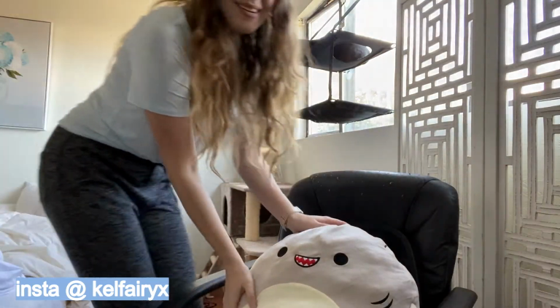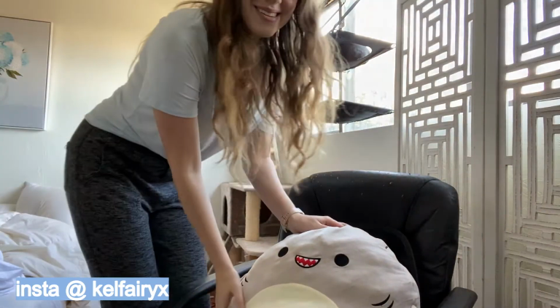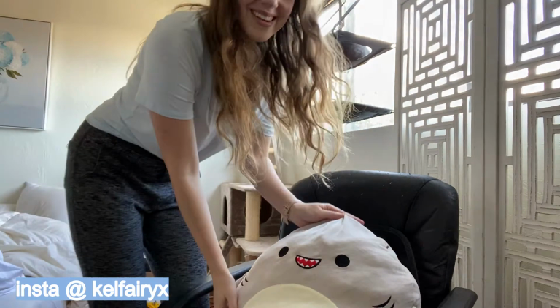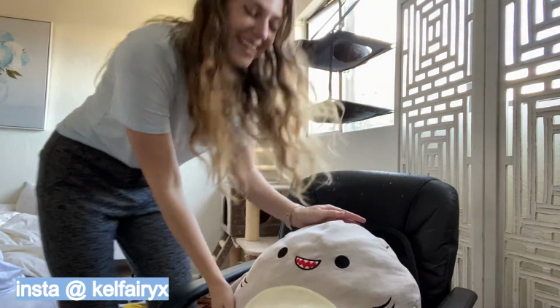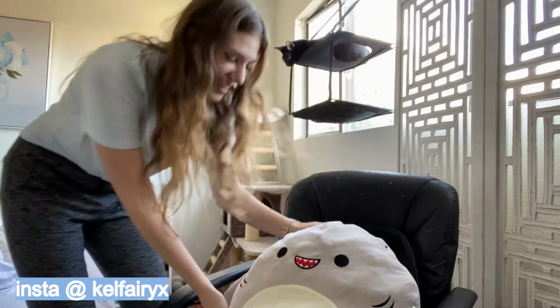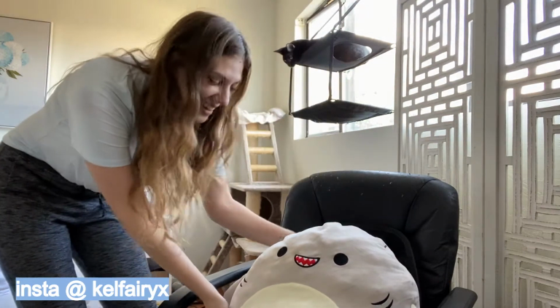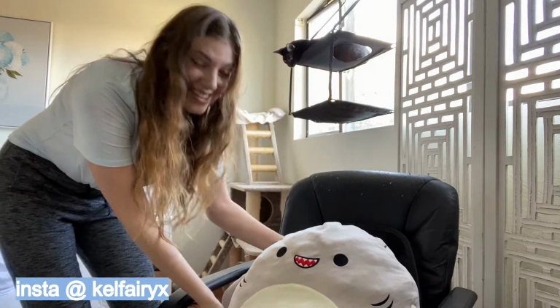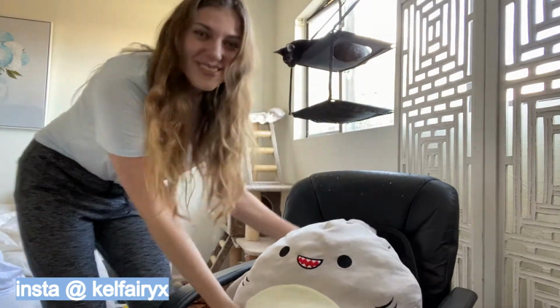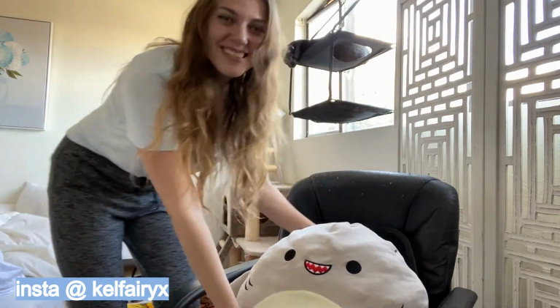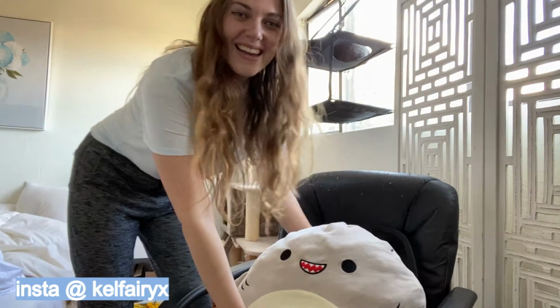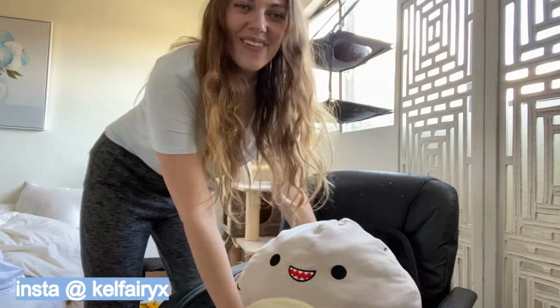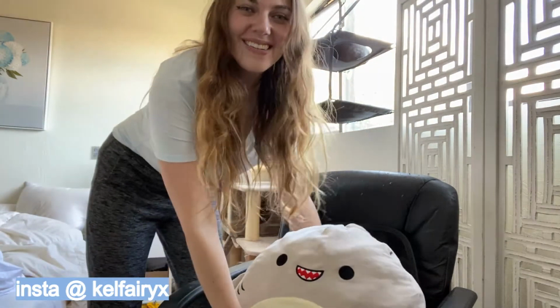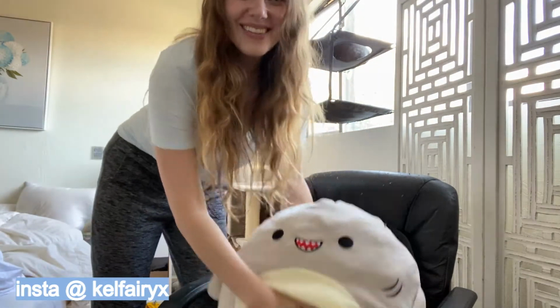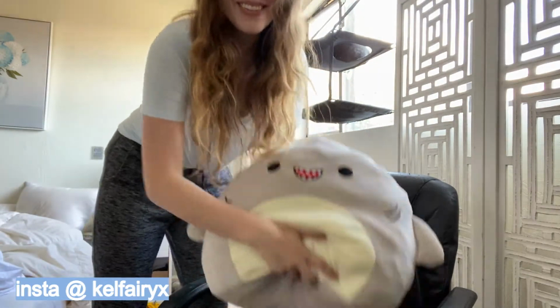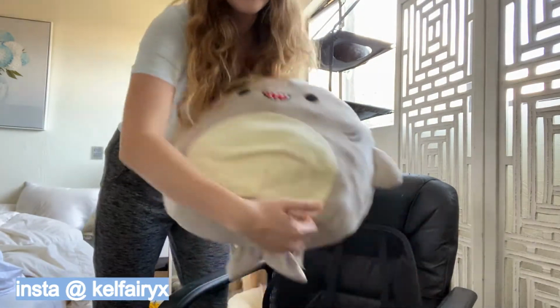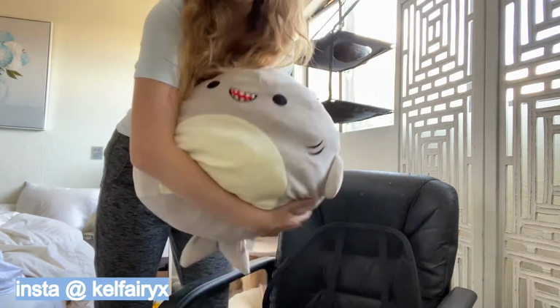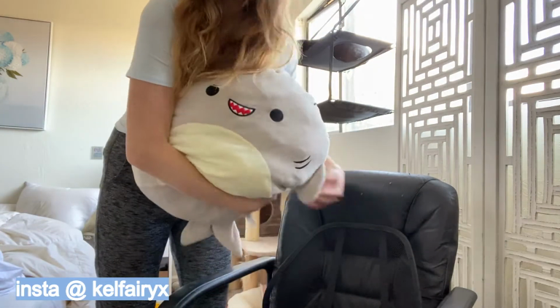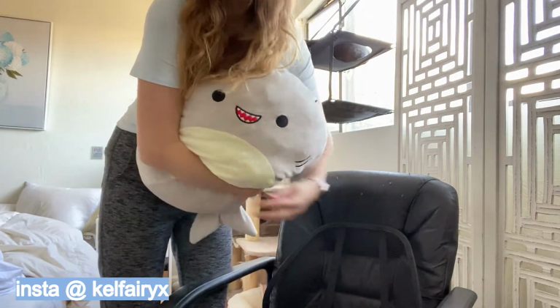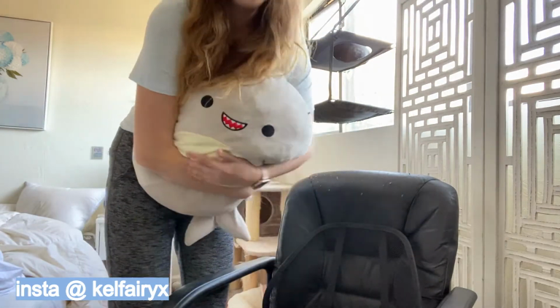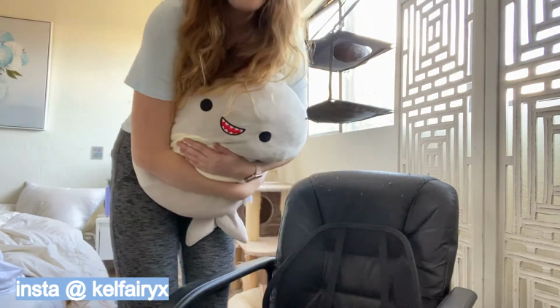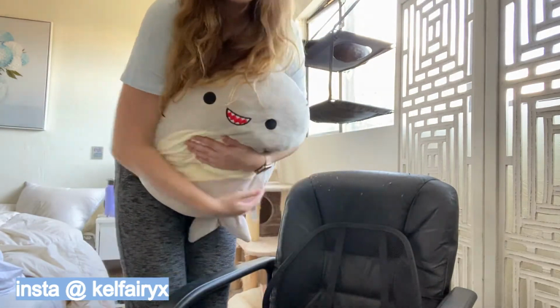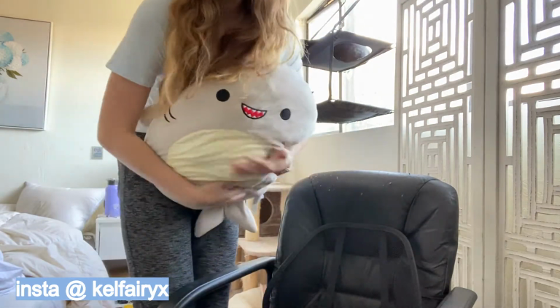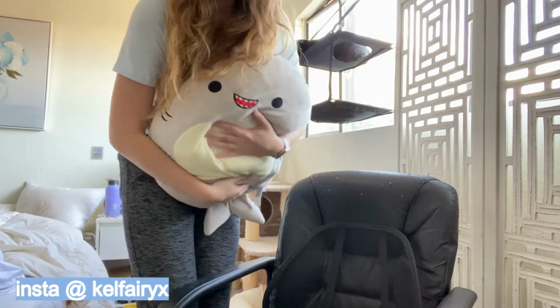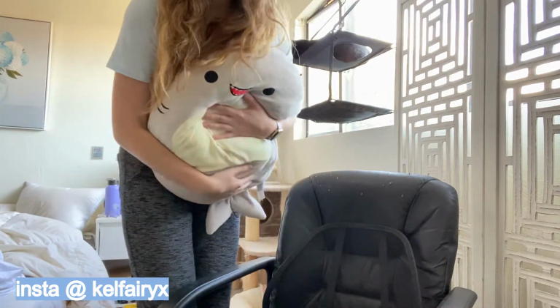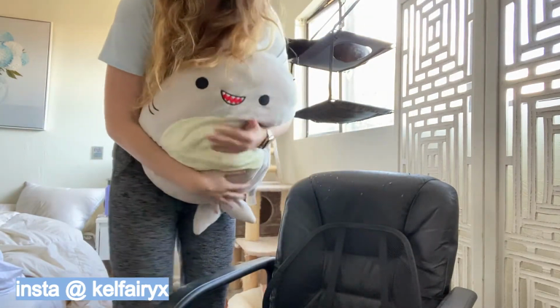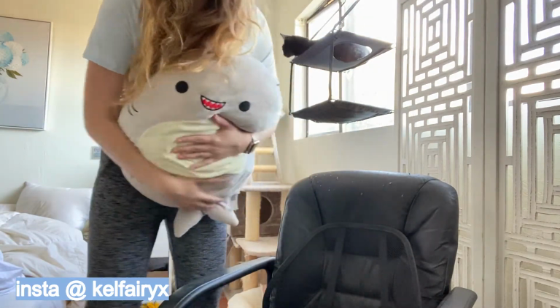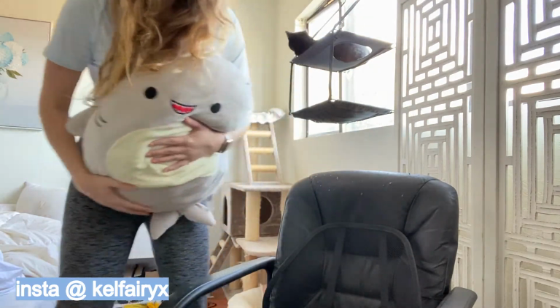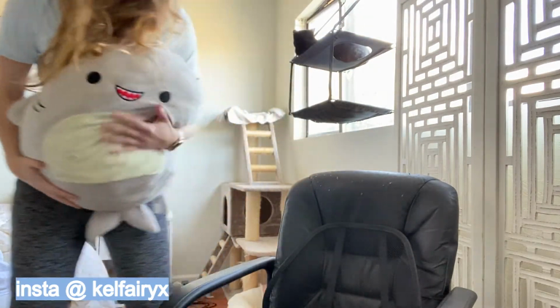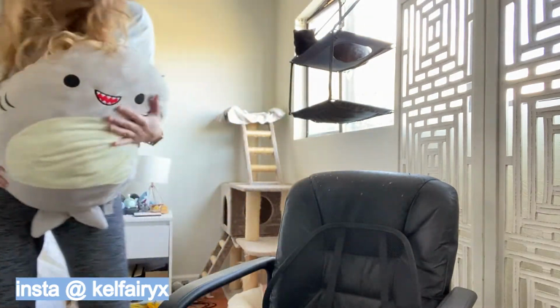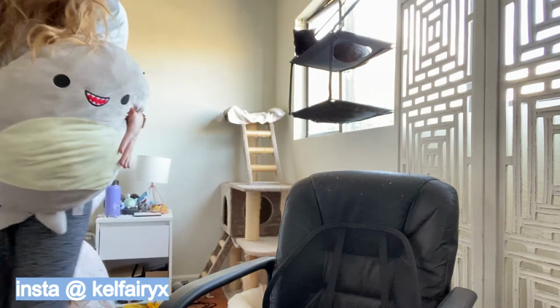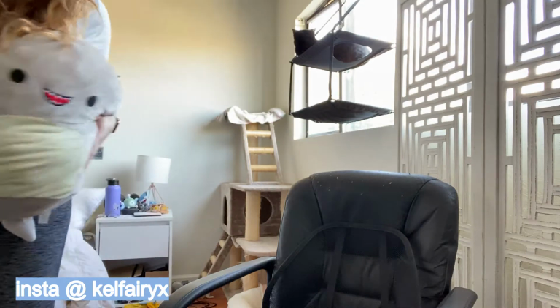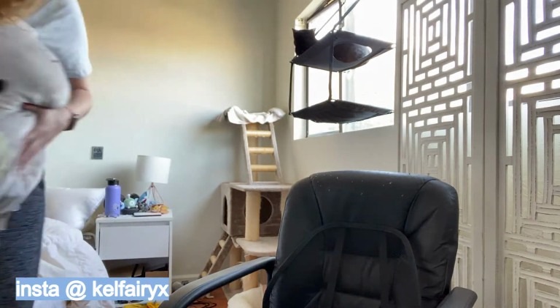Gordon, this one's not about you. Come on, we love you, but you gotta move for a little bit.